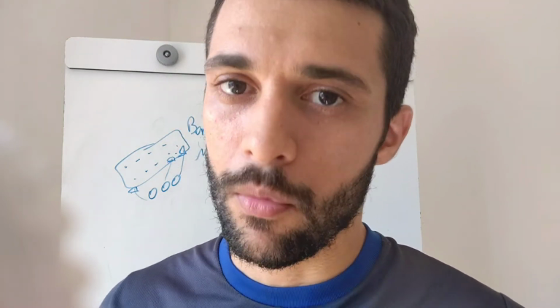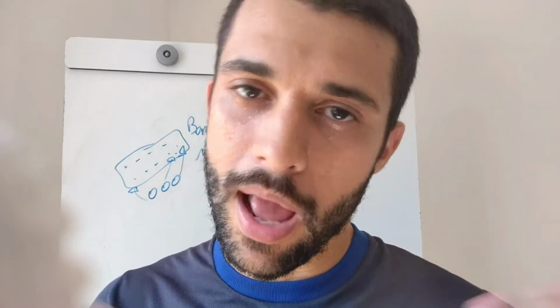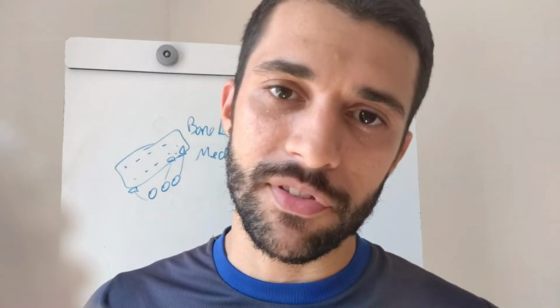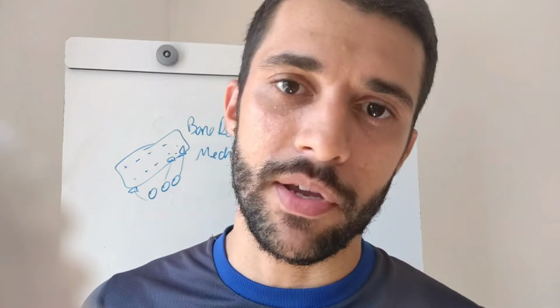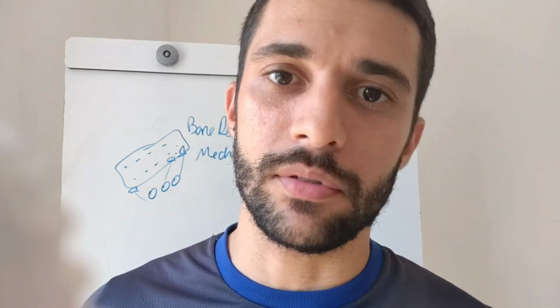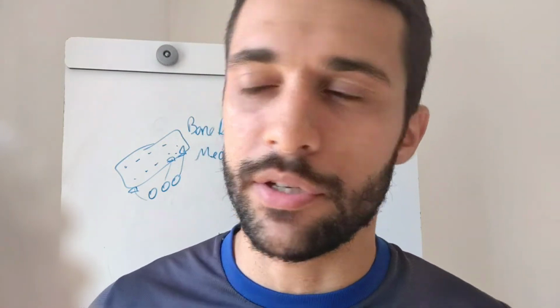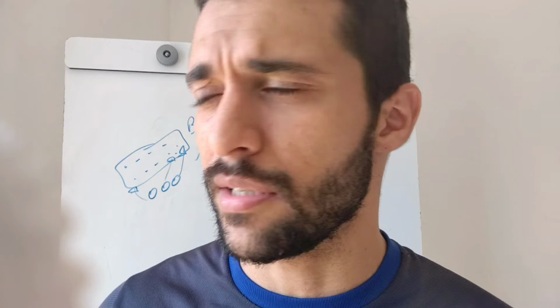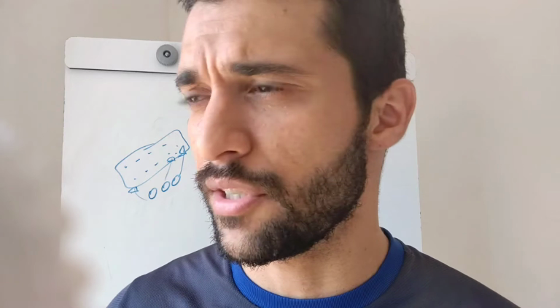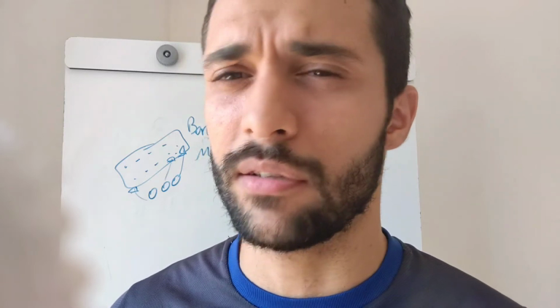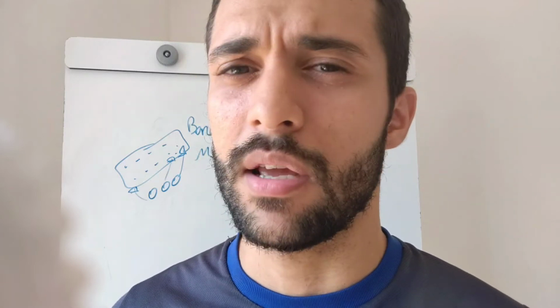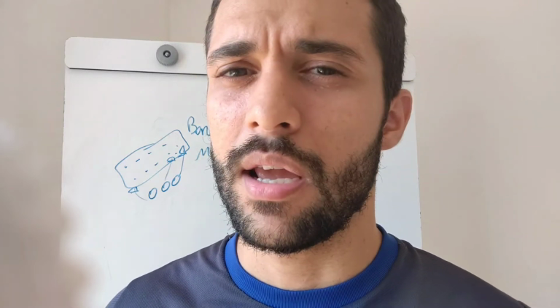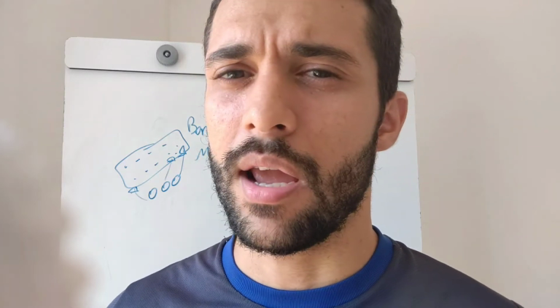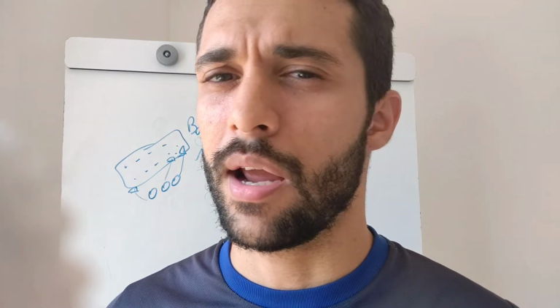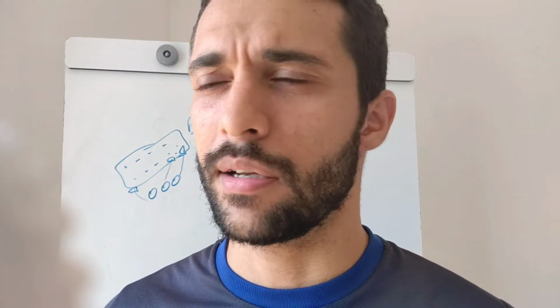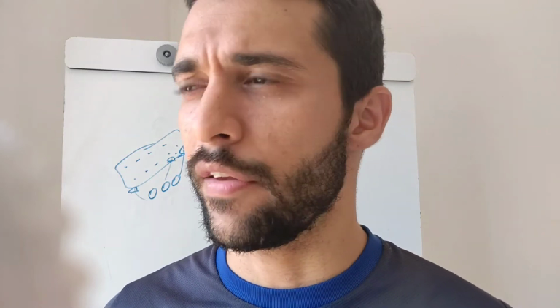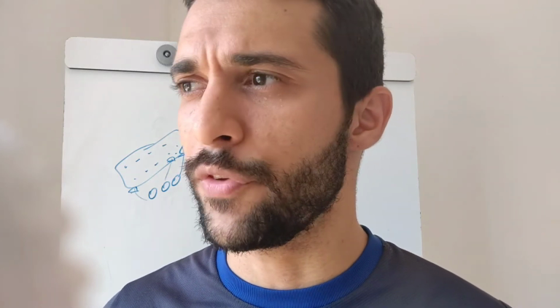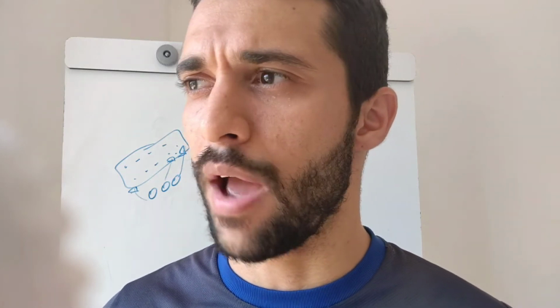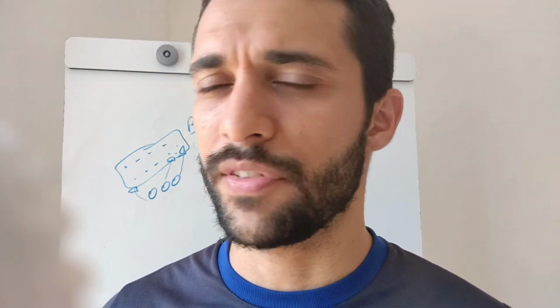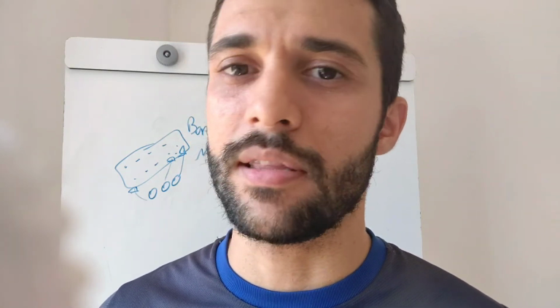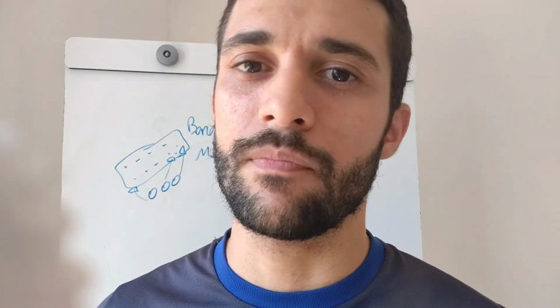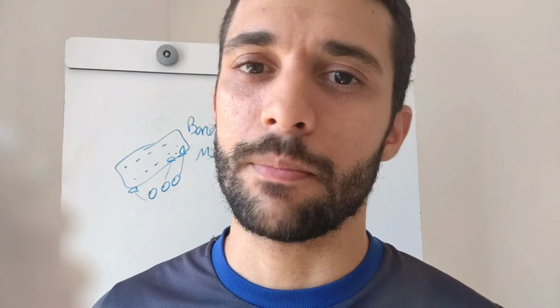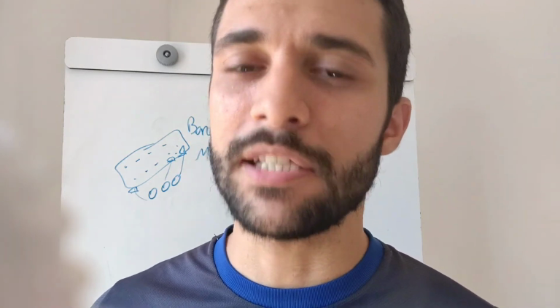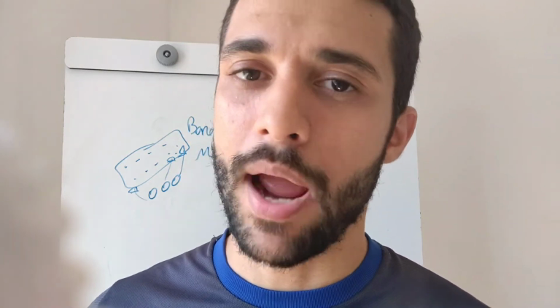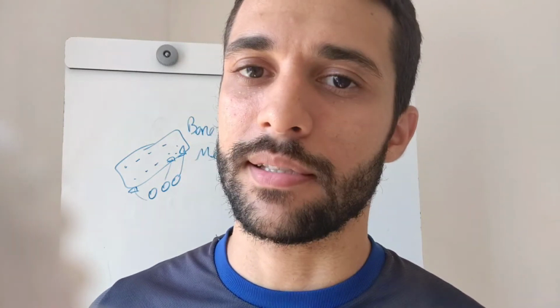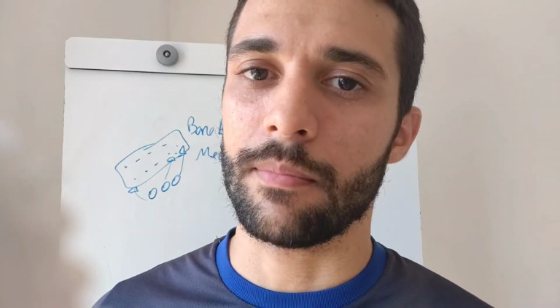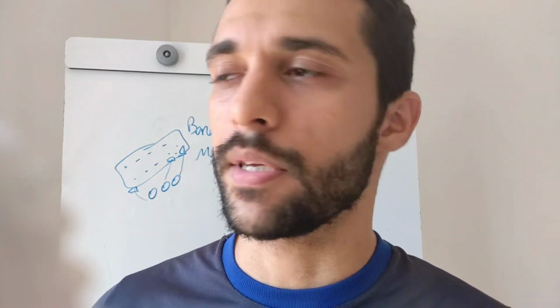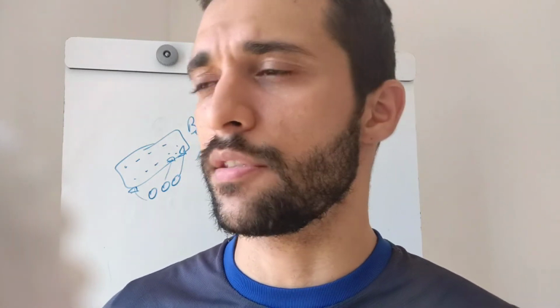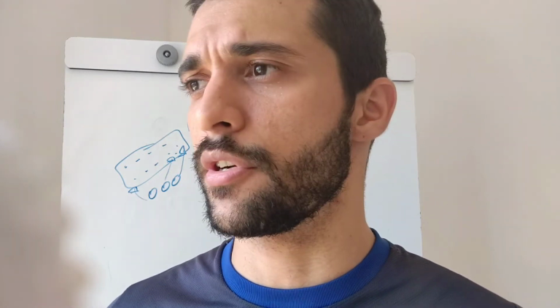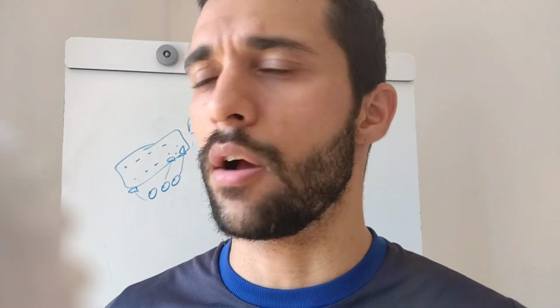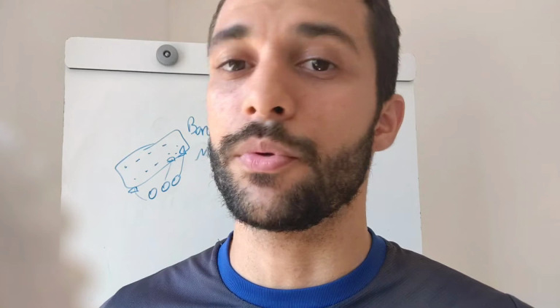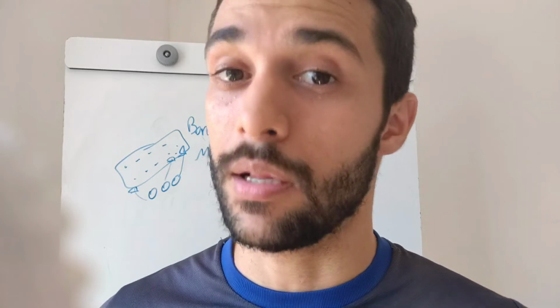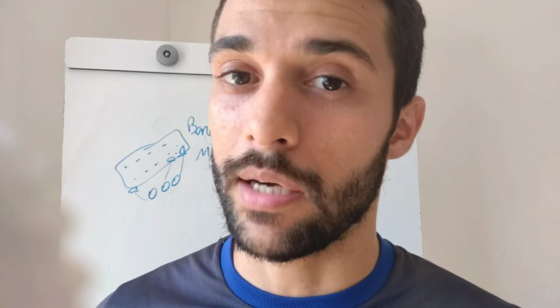I have some videos here in this channel, and if you have seen them, please practice them because they're going to help you a lot.